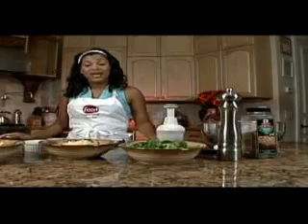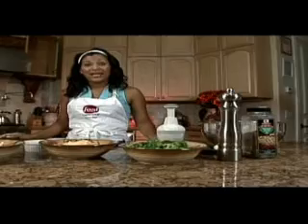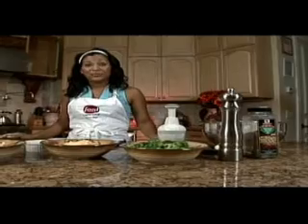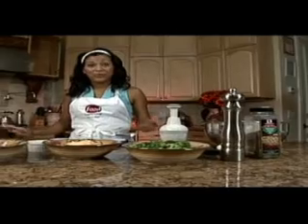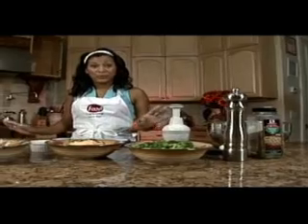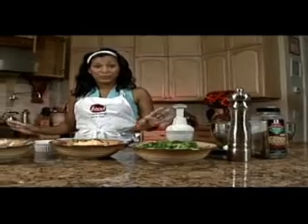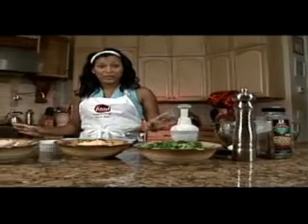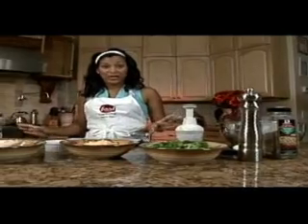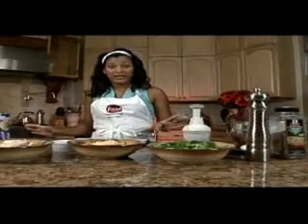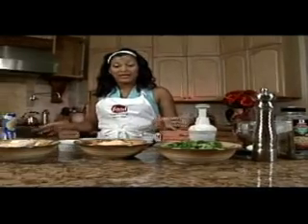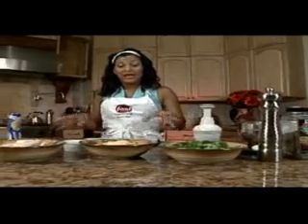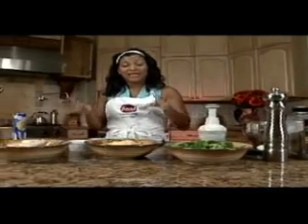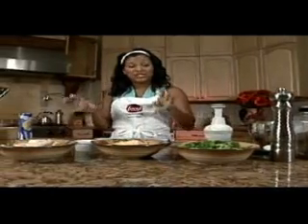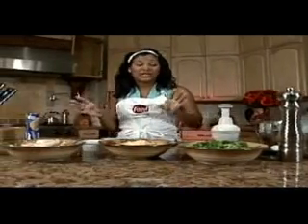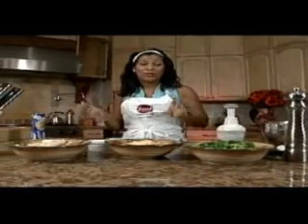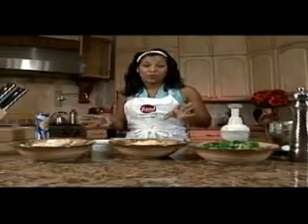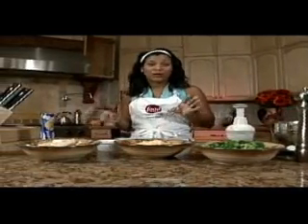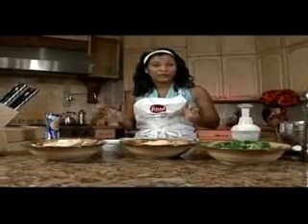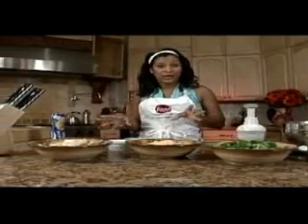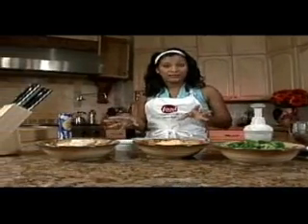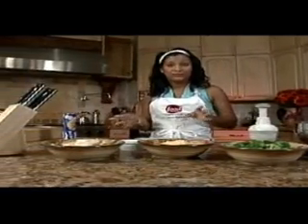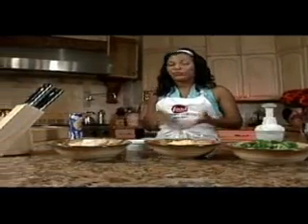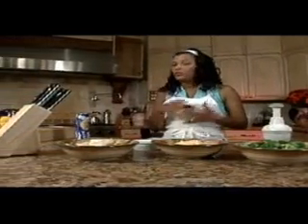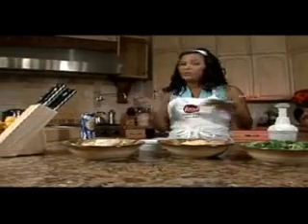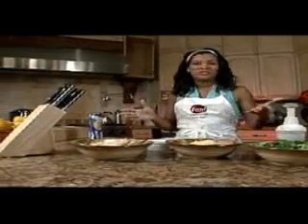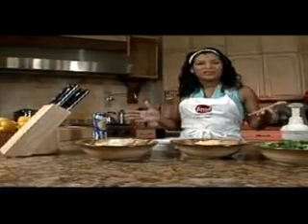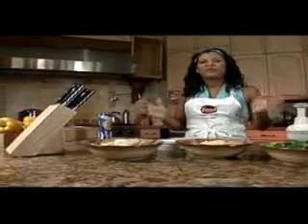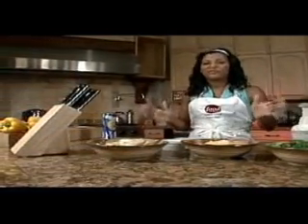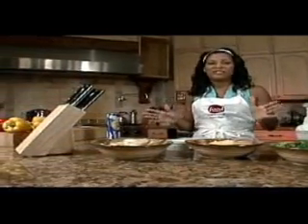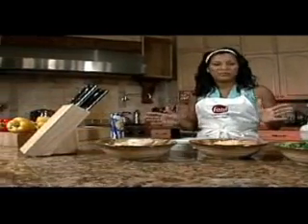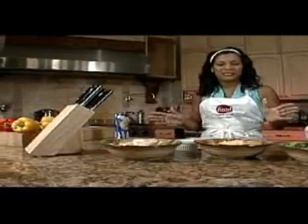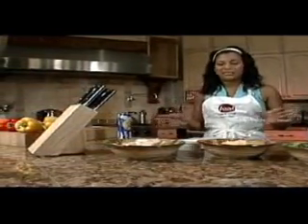Tonight we will be preparing a chicken and broccoli bread. We can whip this up in 15 minutes.